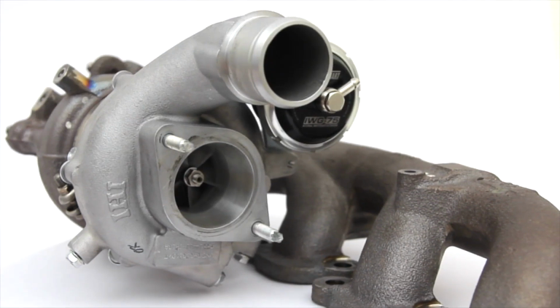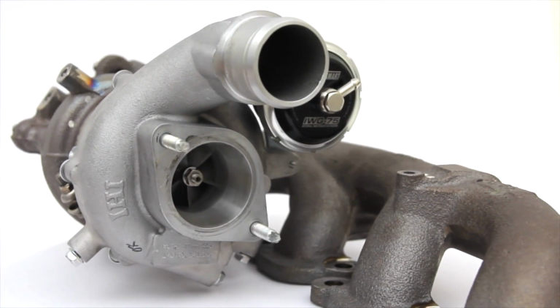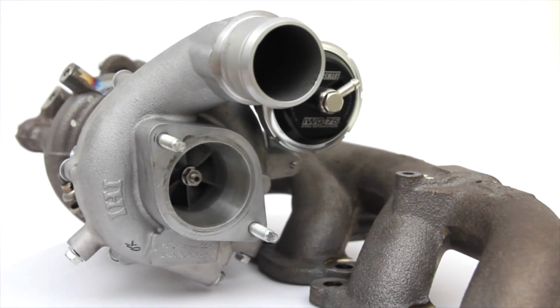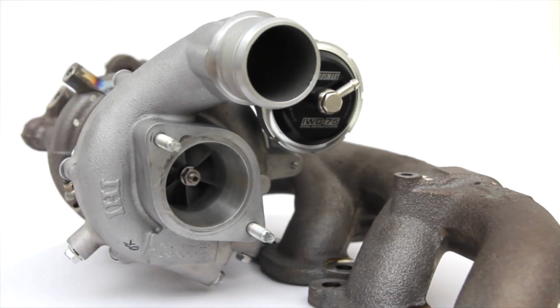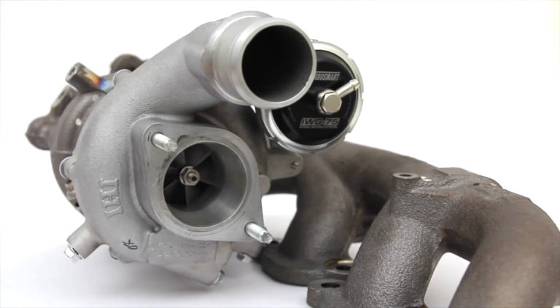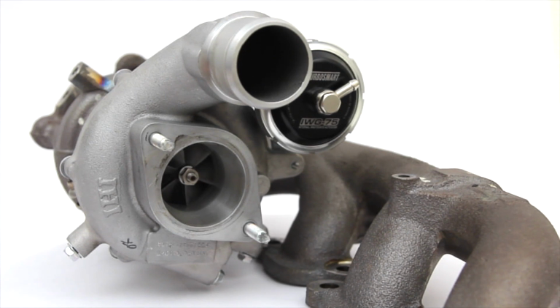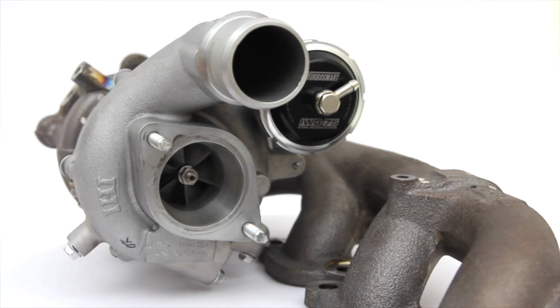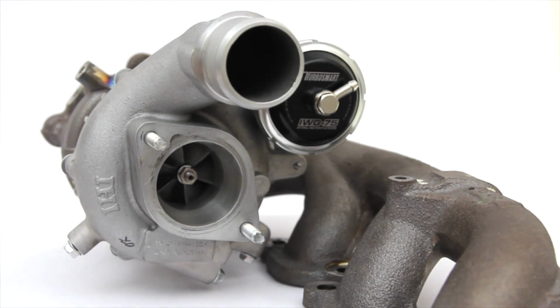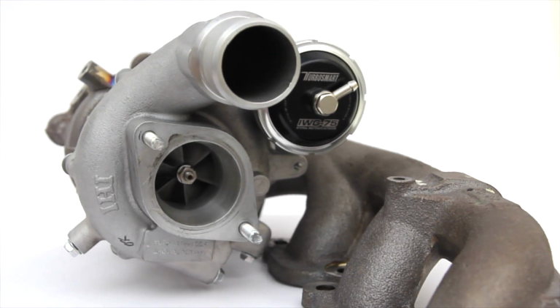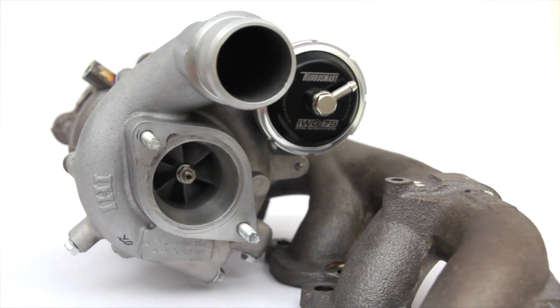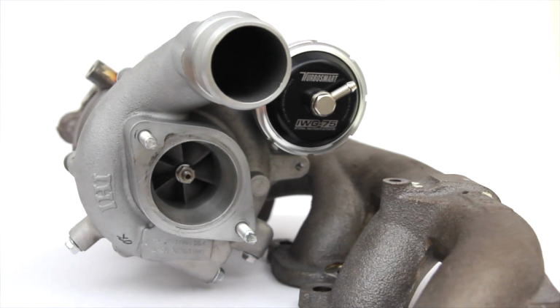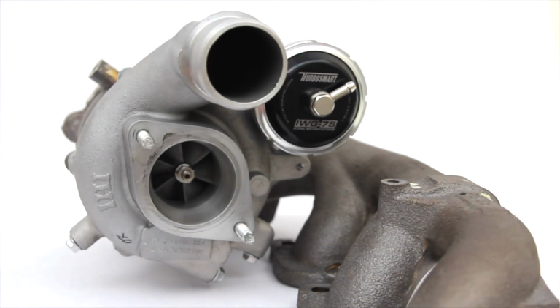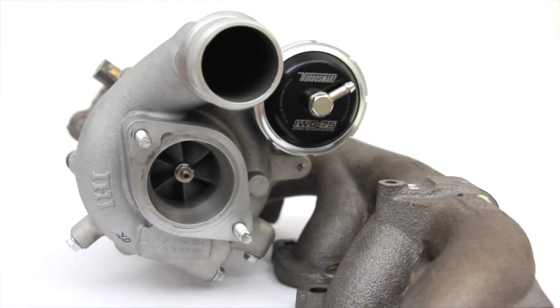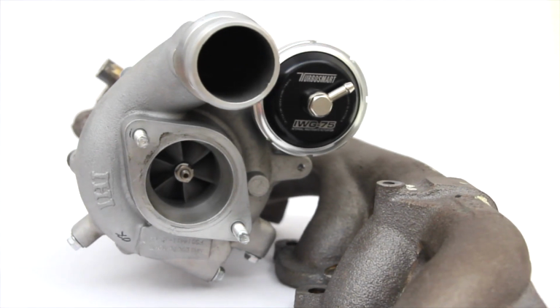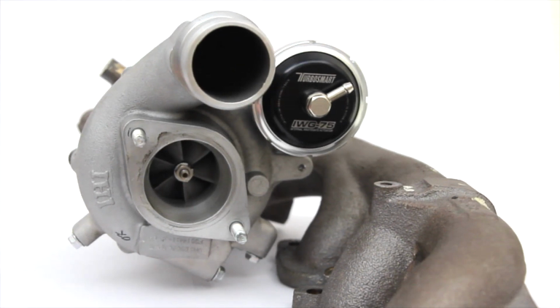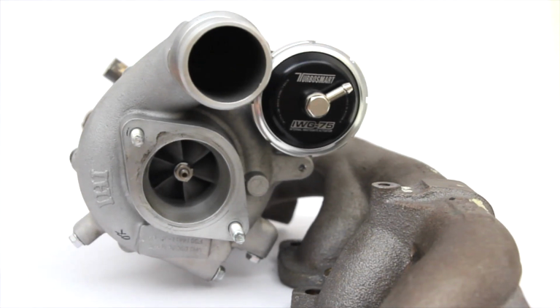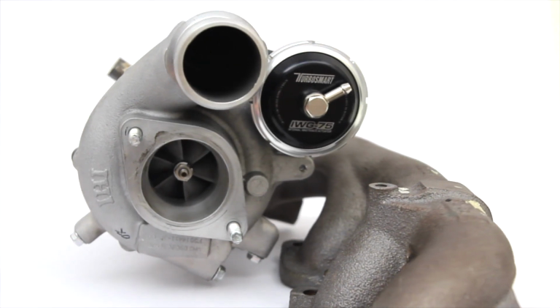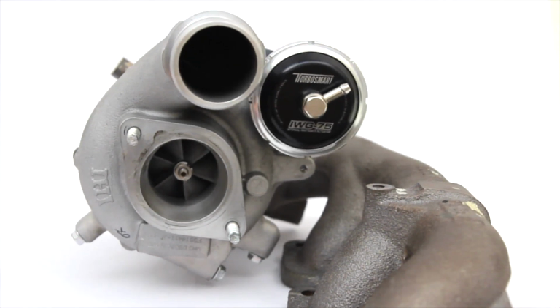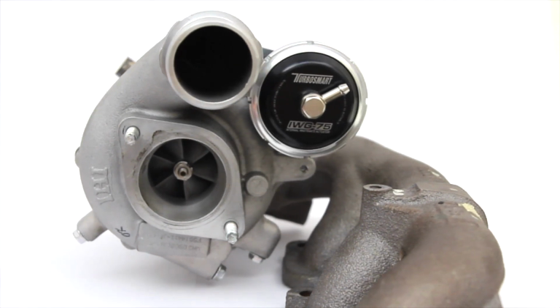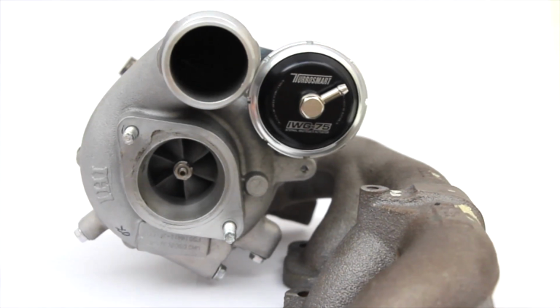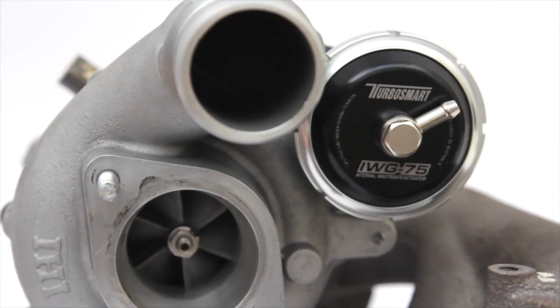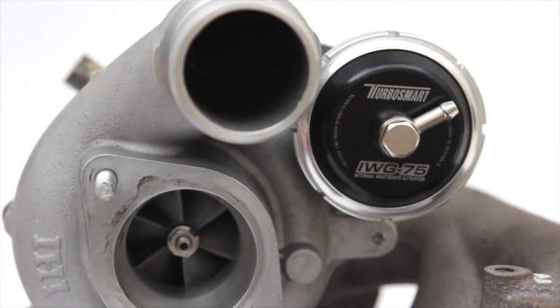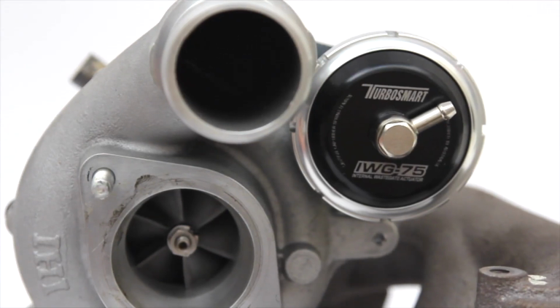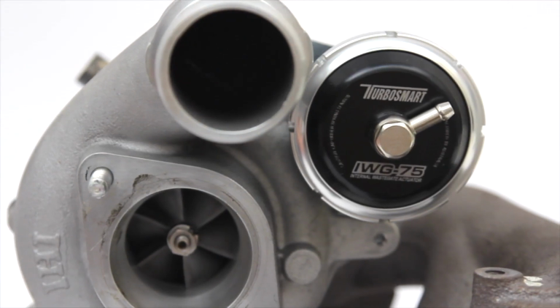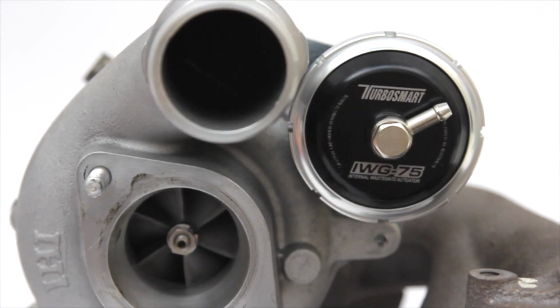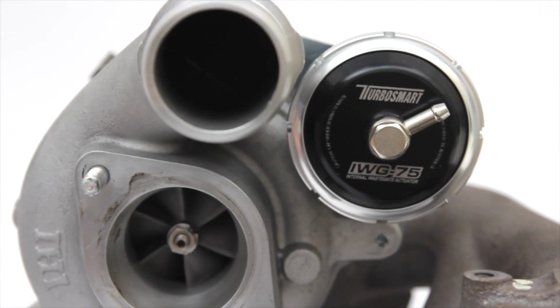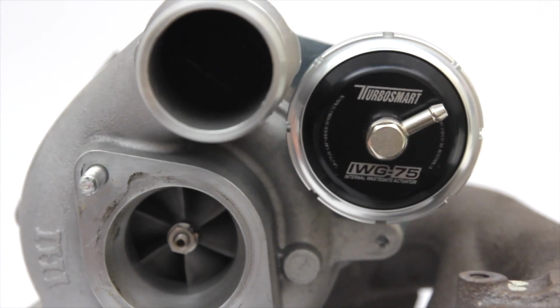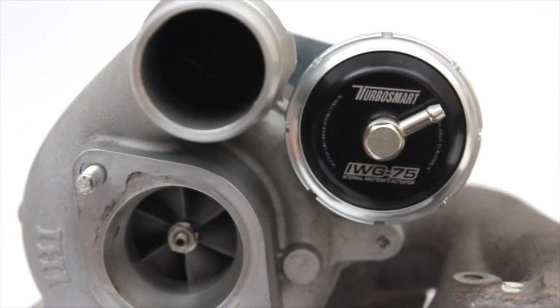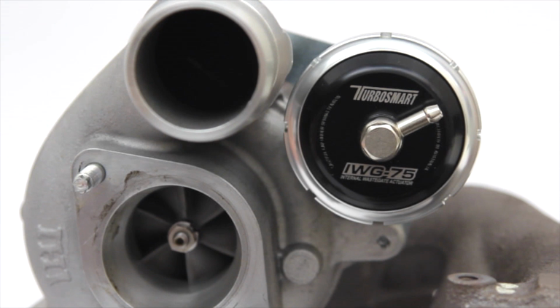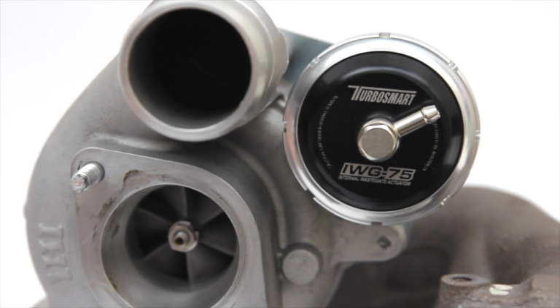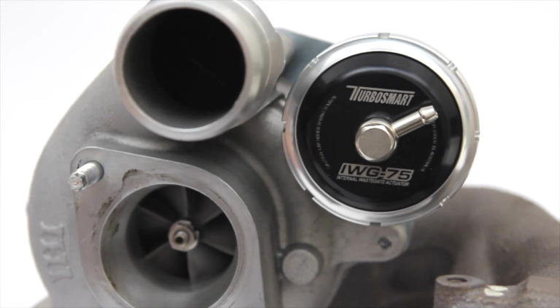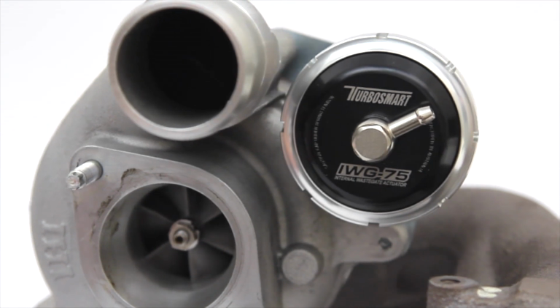TurboSmart internal wastegate actuators provide better turbo response and greater sensitivity when managing boost pressures.